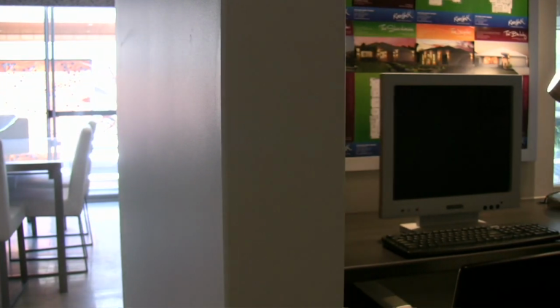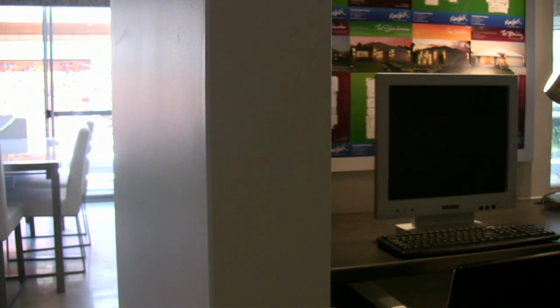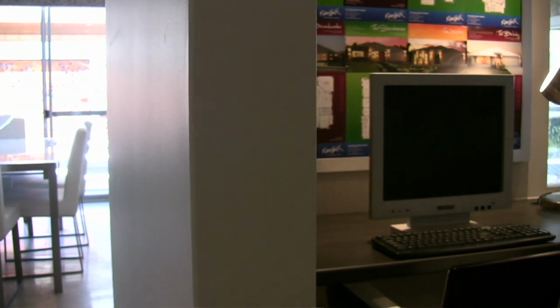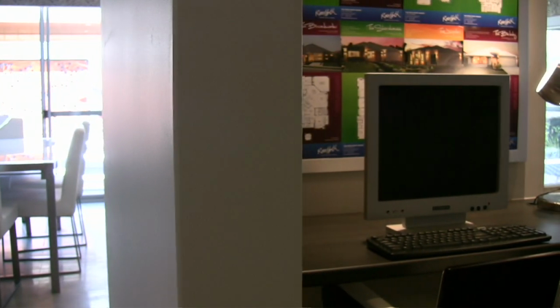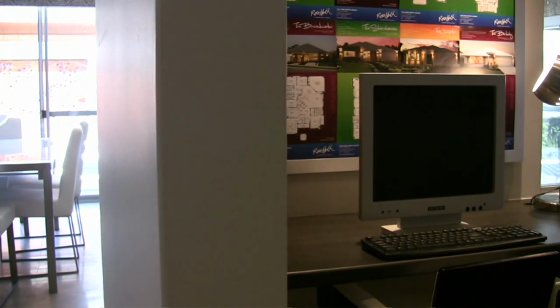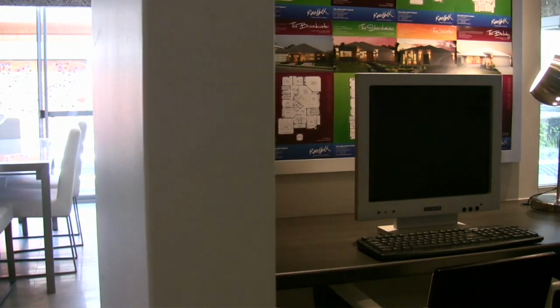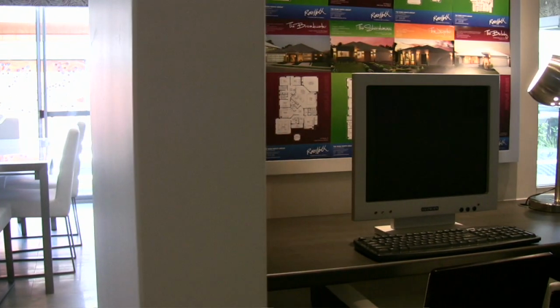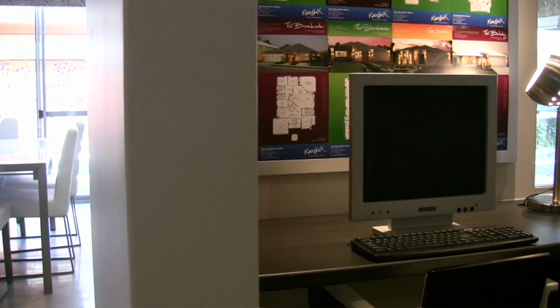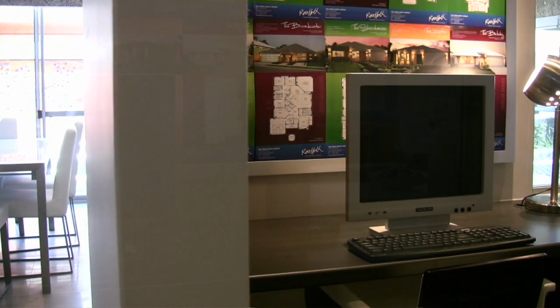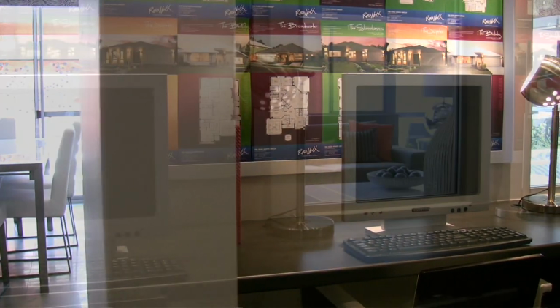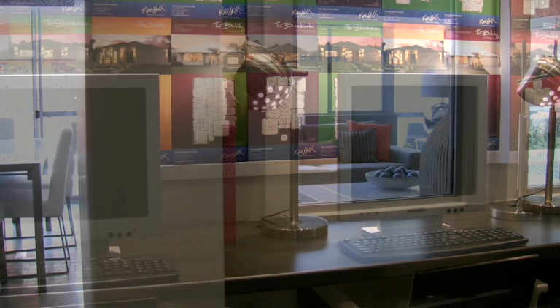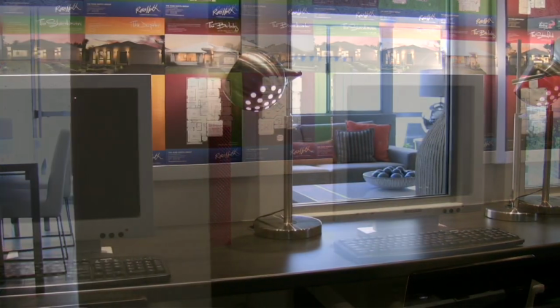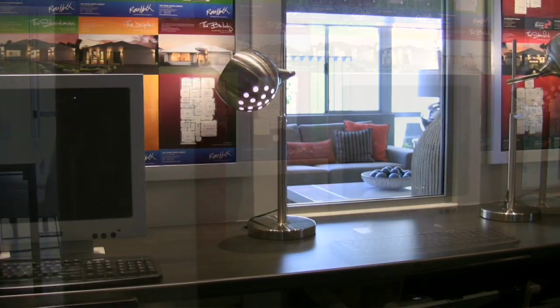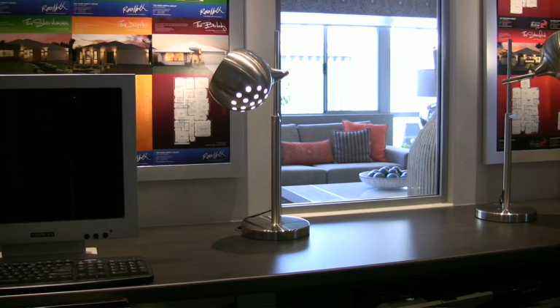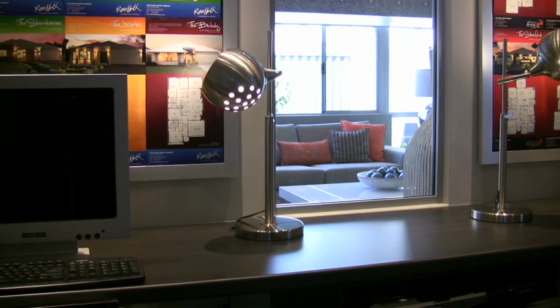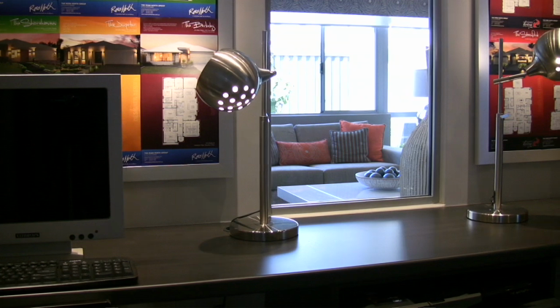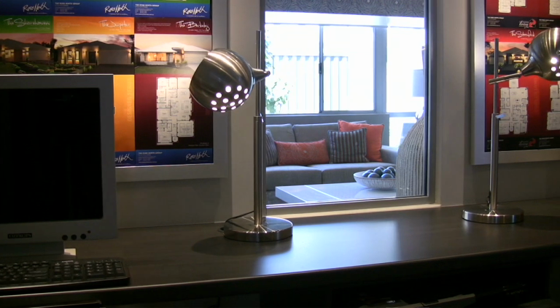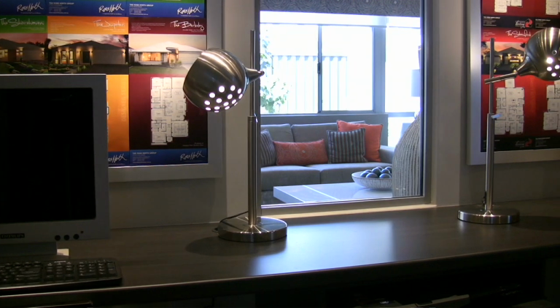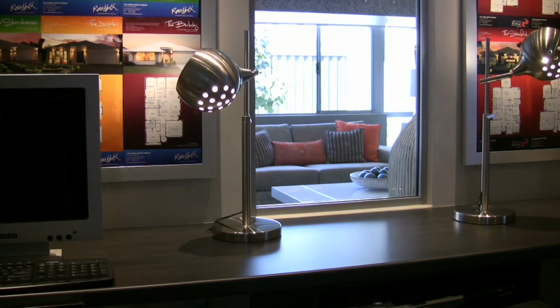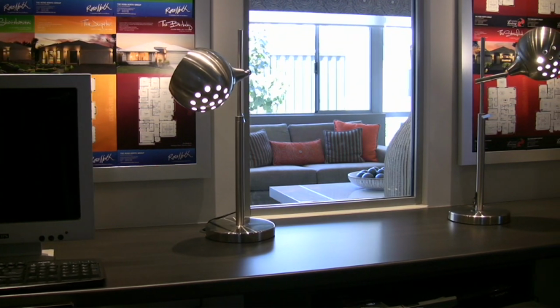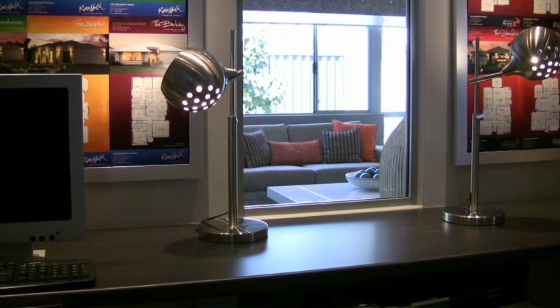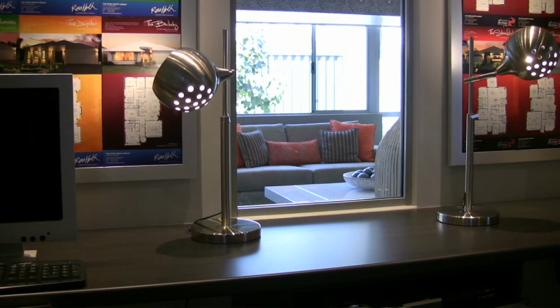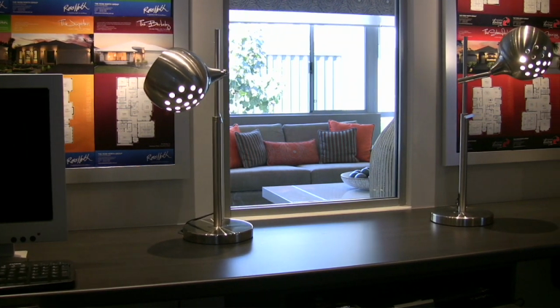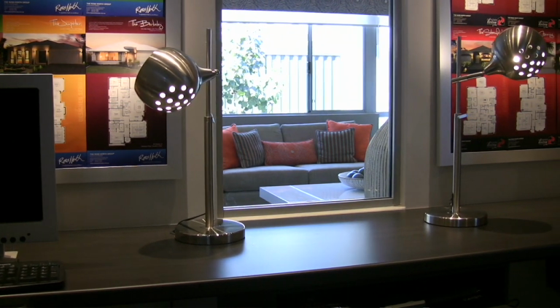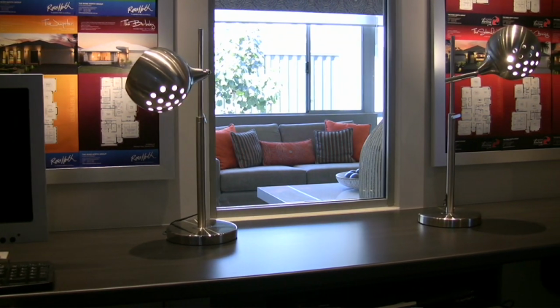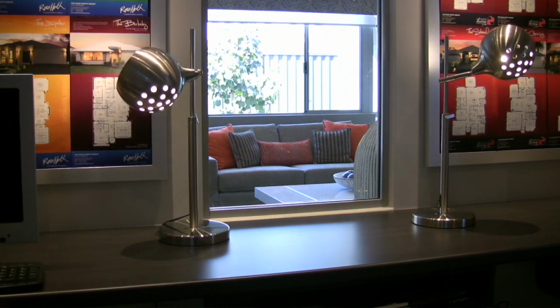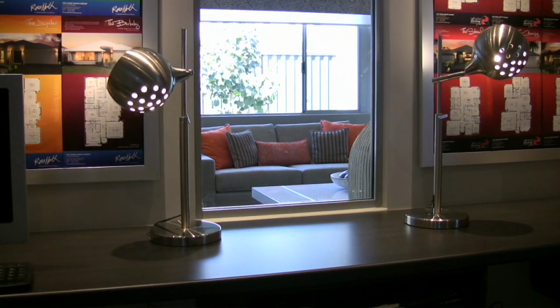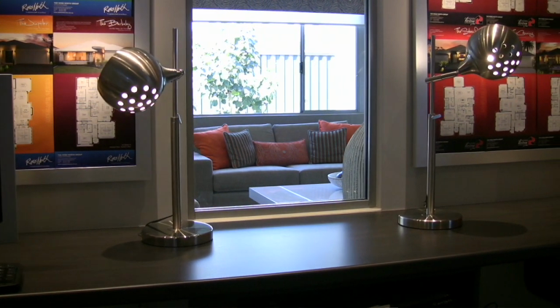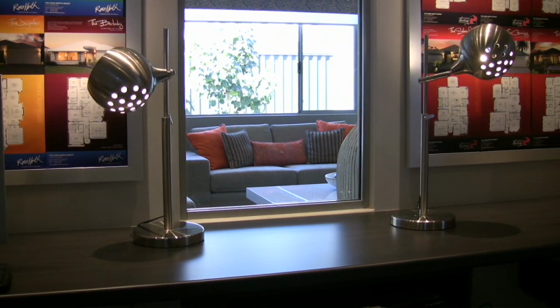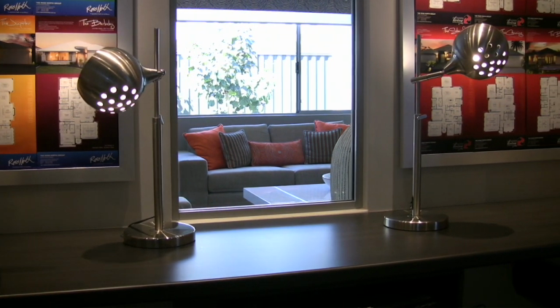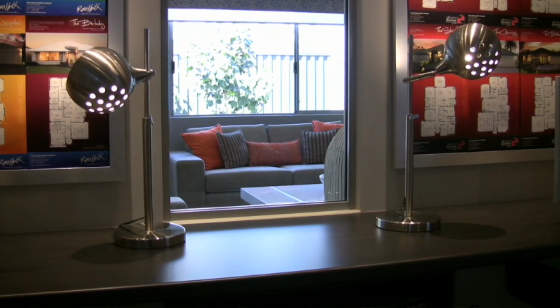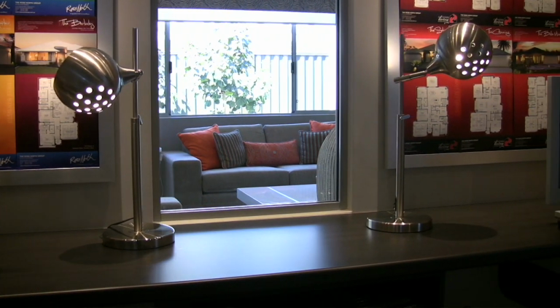The study has room for multiple workstations and a clever, thoughtful link back to the main living area.